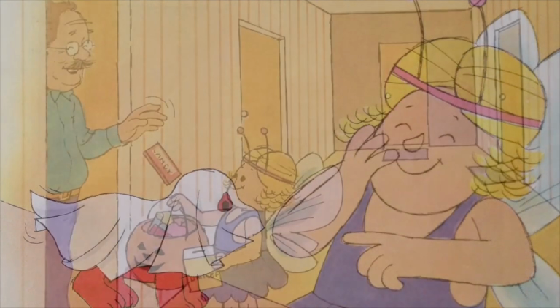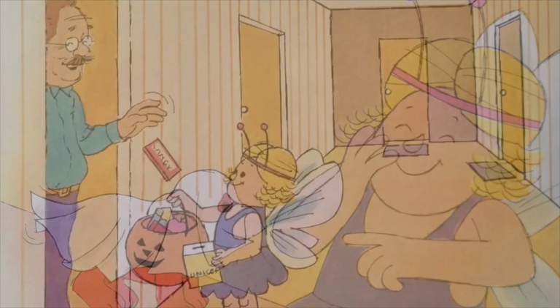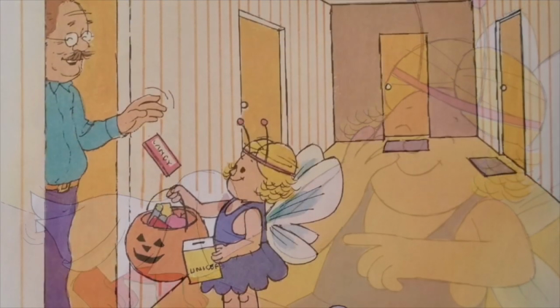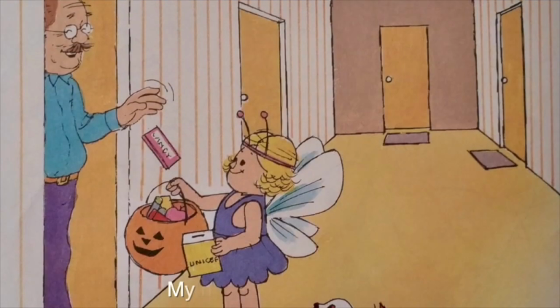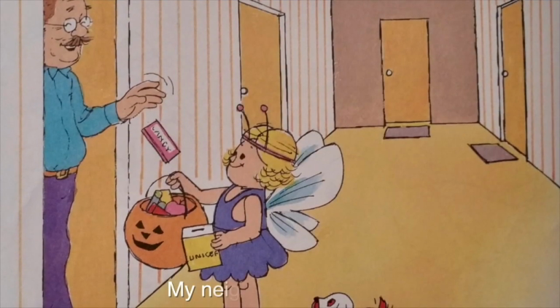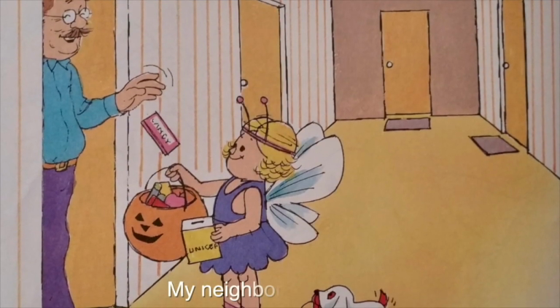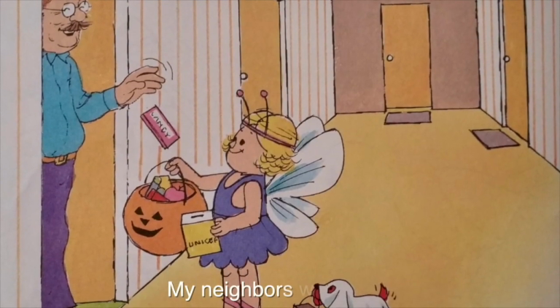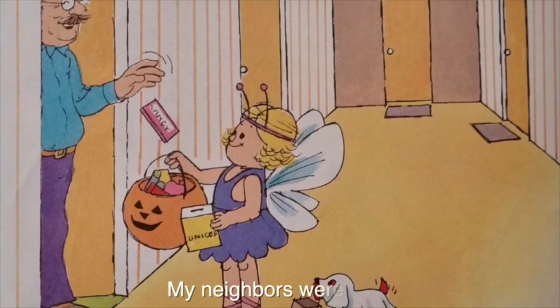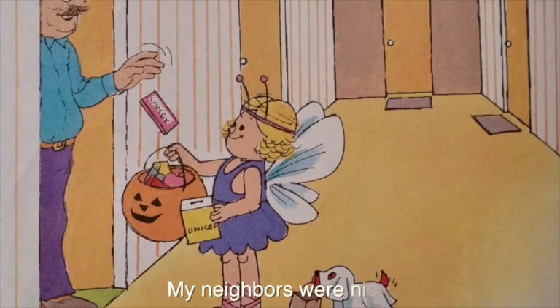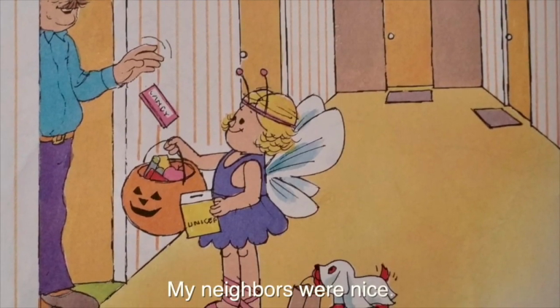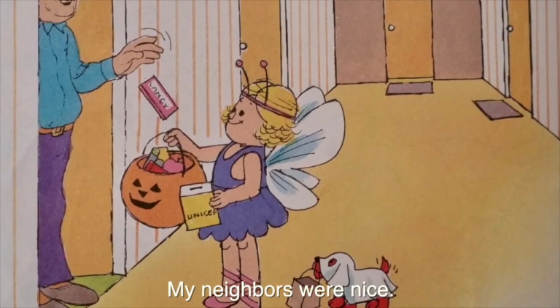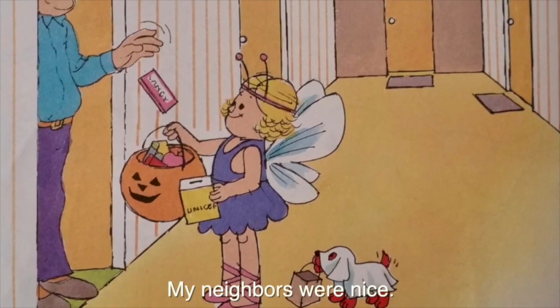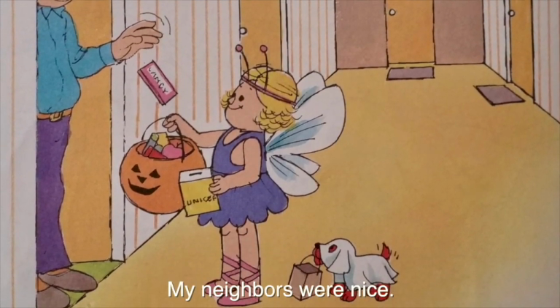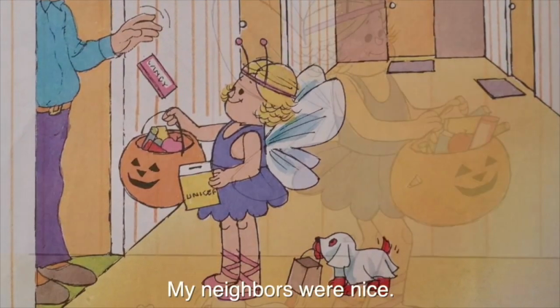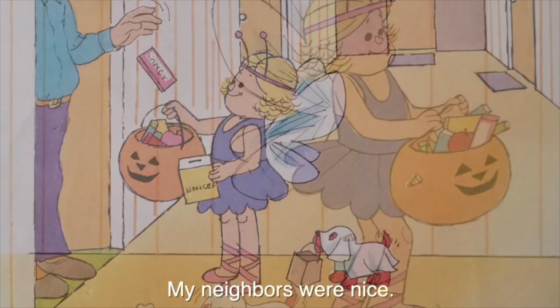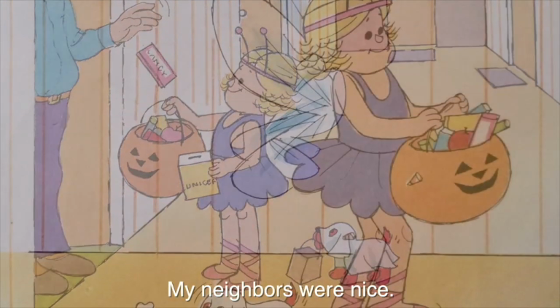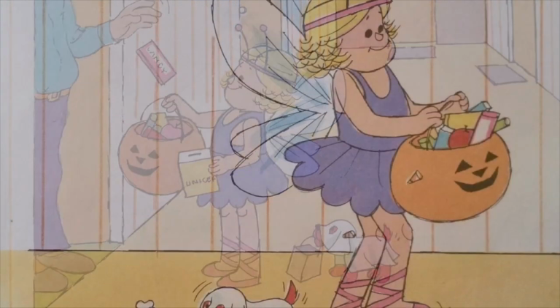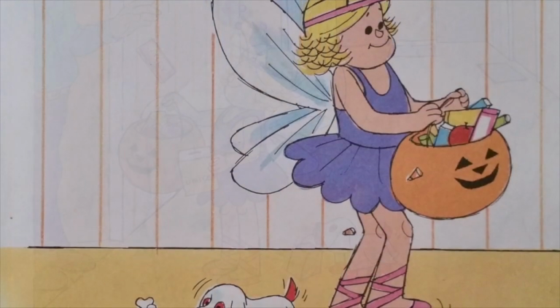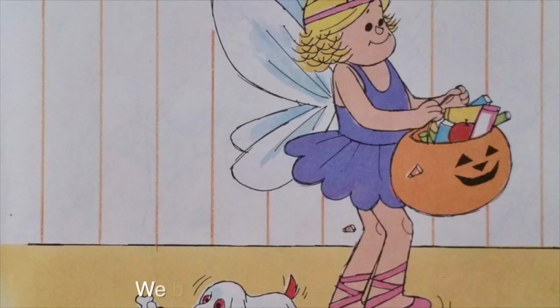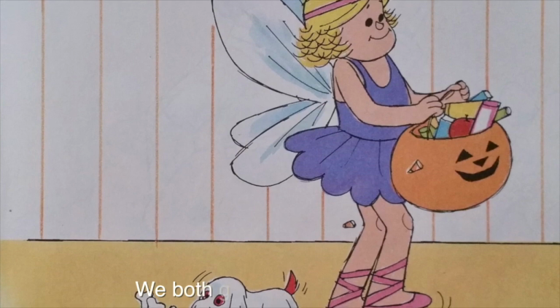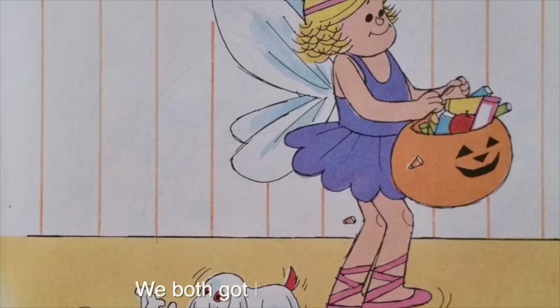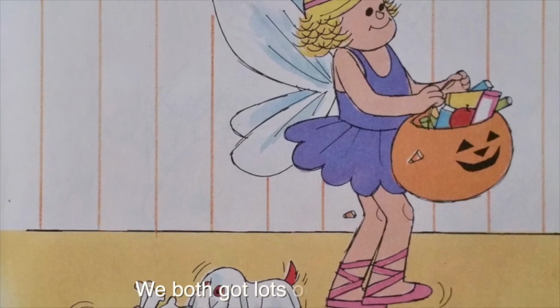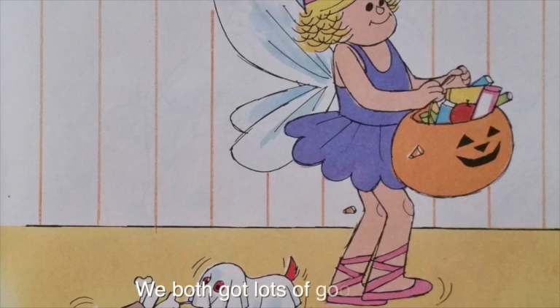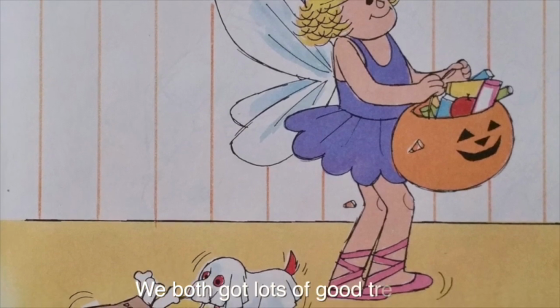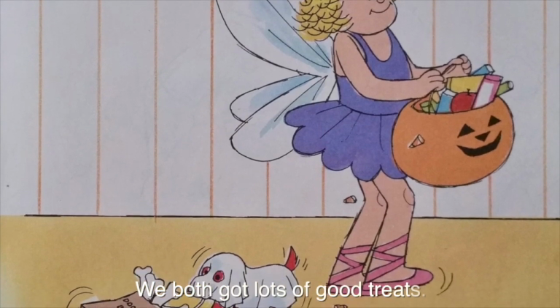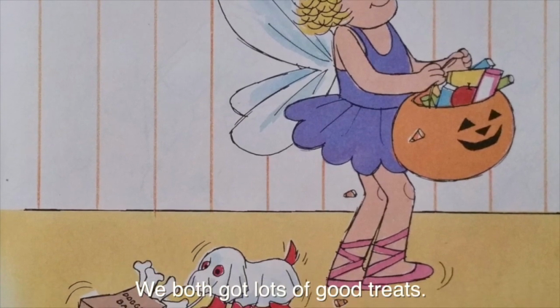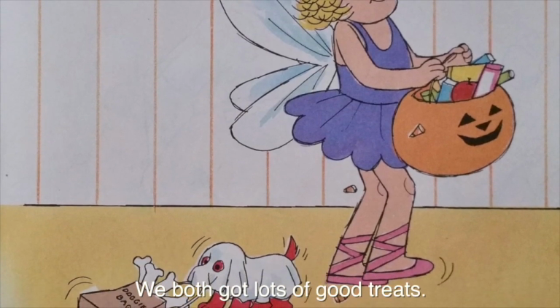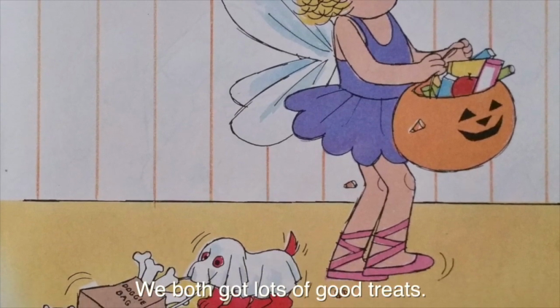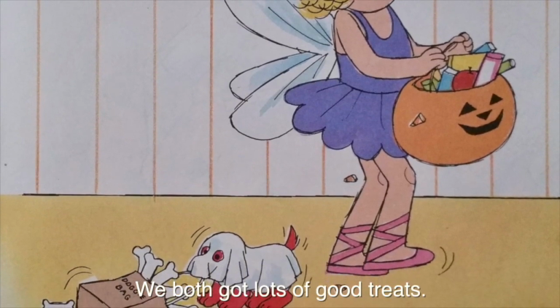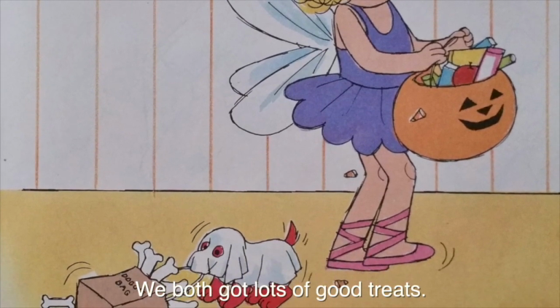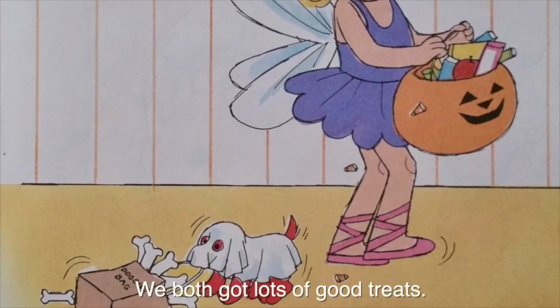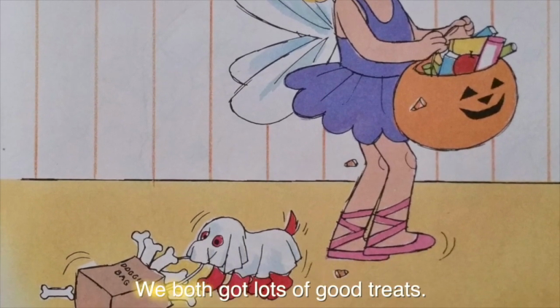My neighbors were nice. We both got lots of good treats.